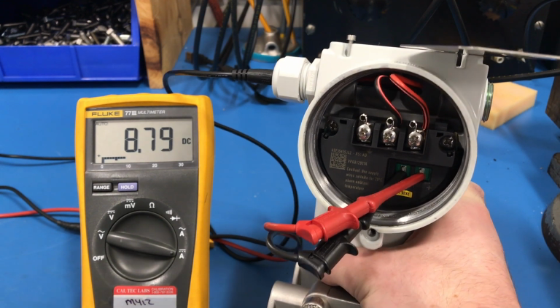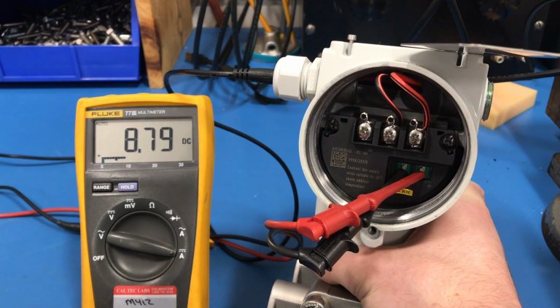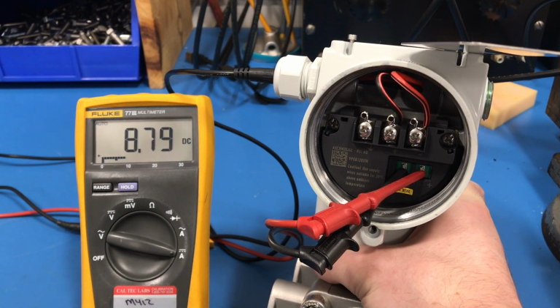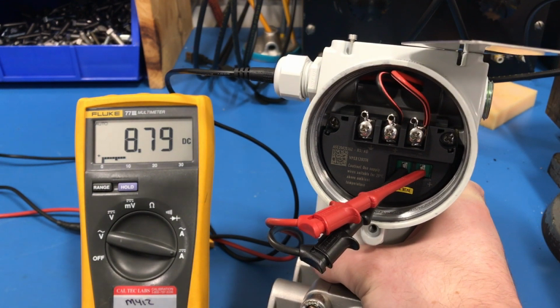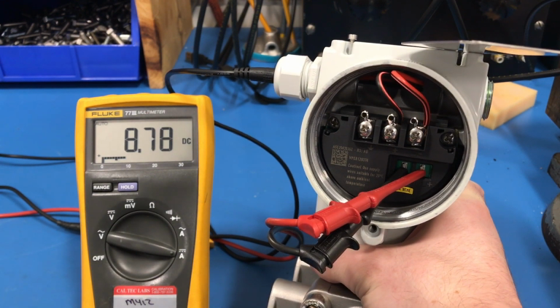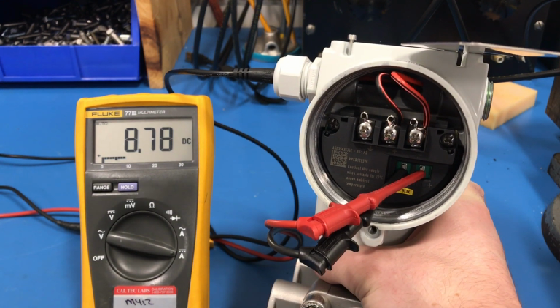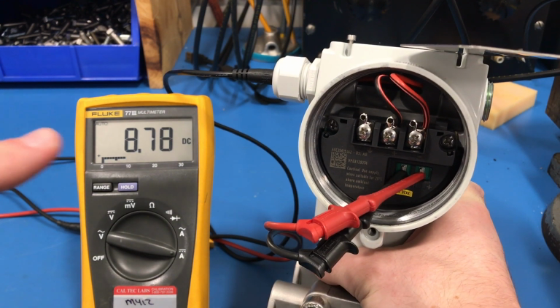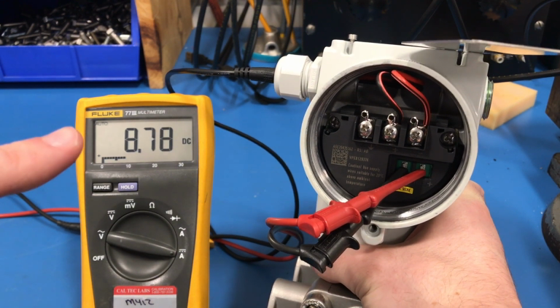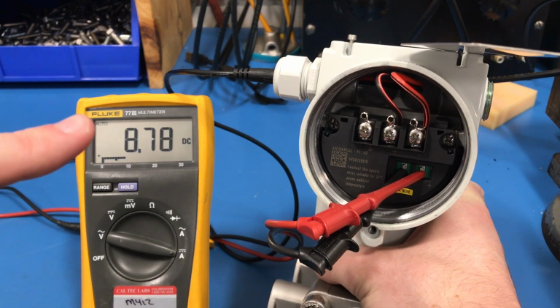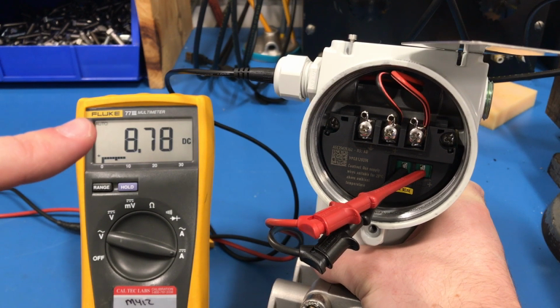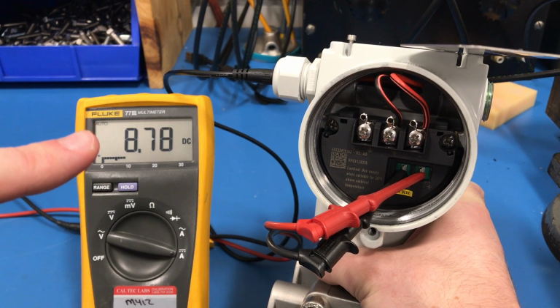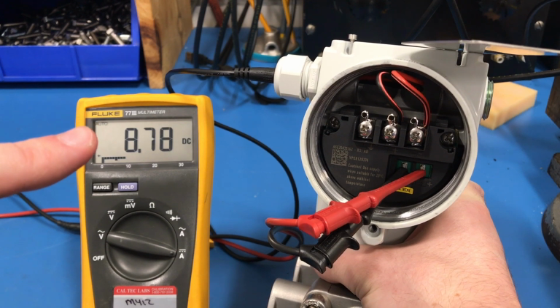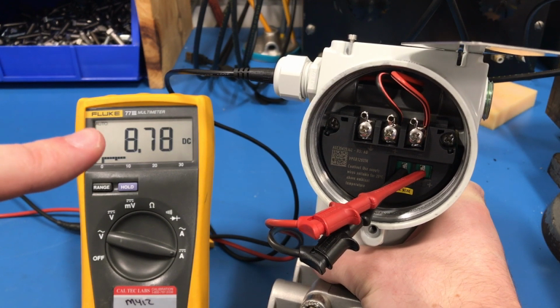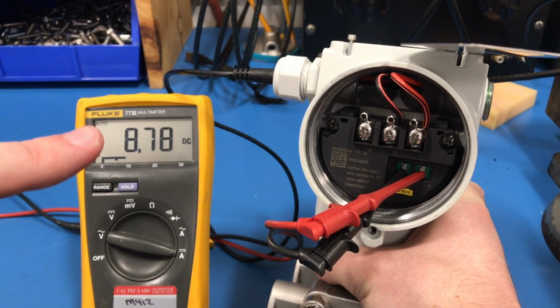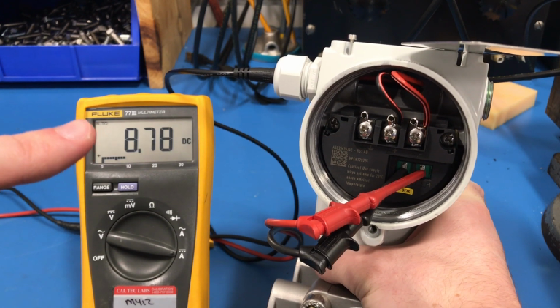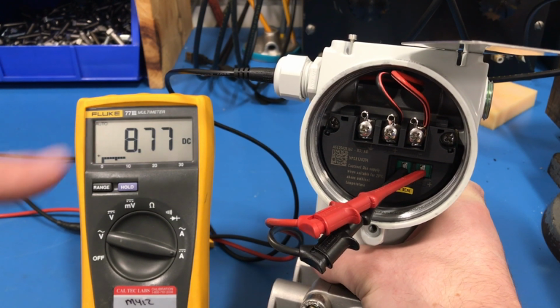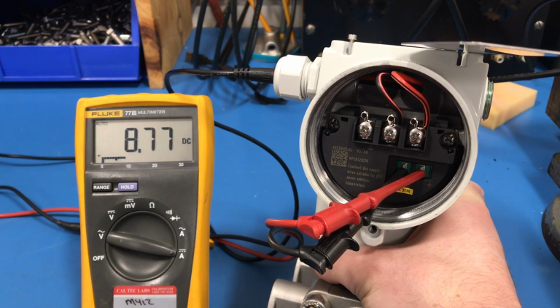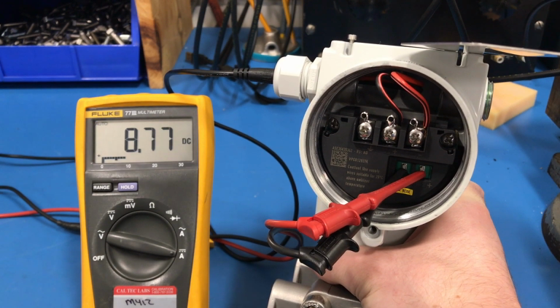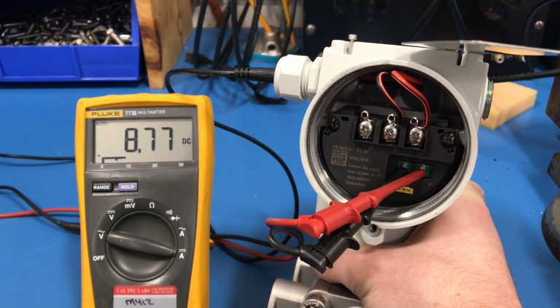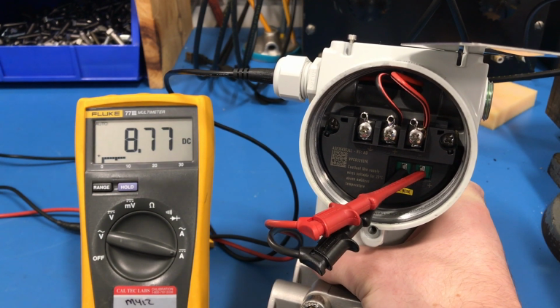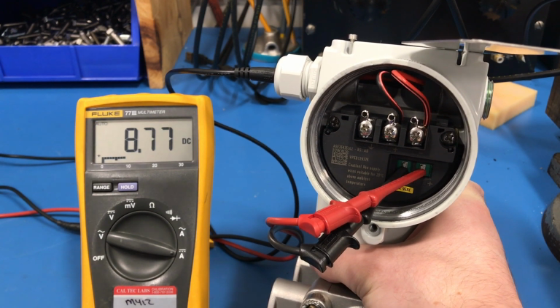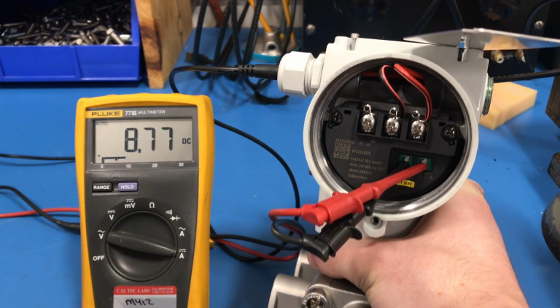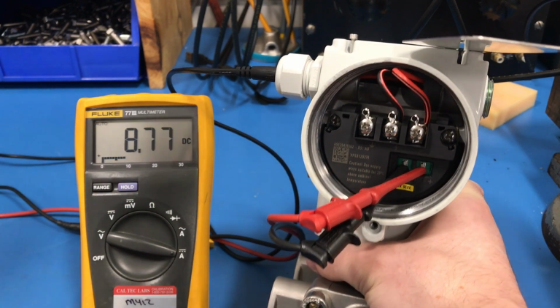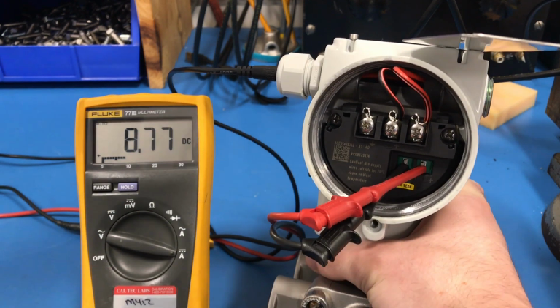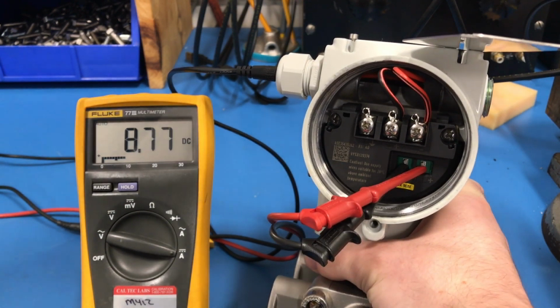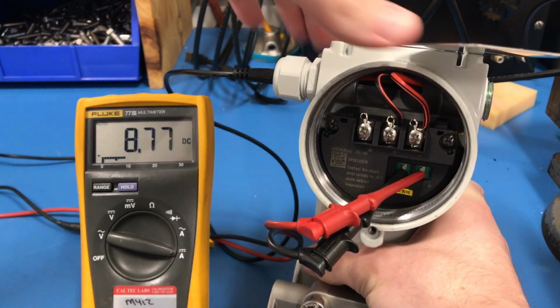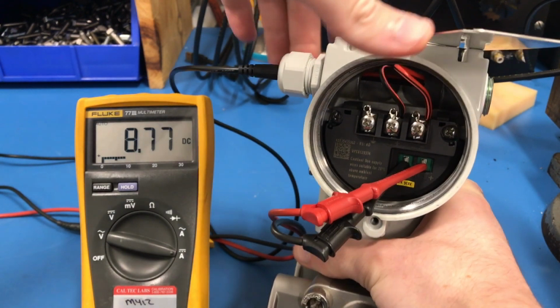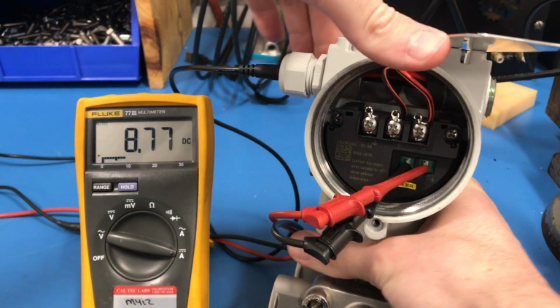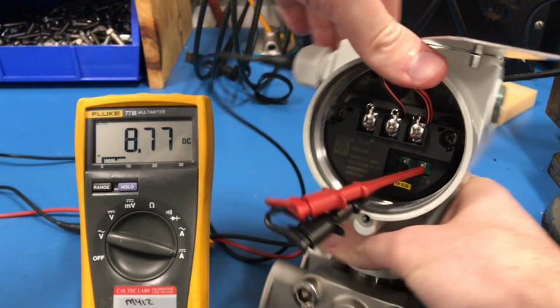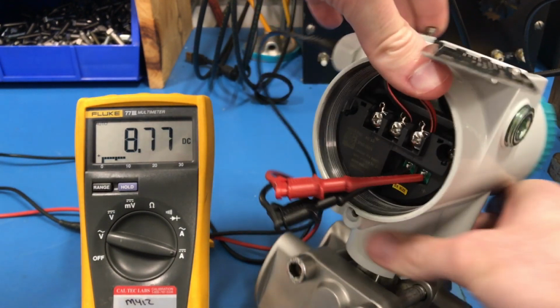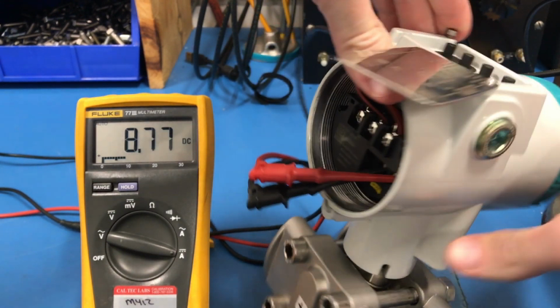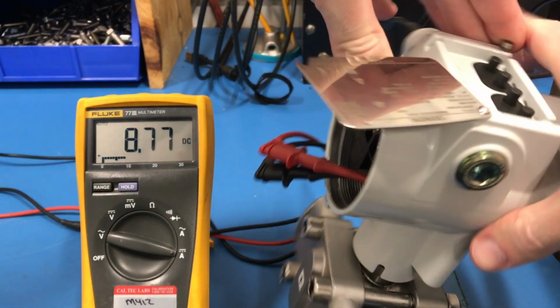You can see we're now seeing the milliamps on our current meter at 8.77 milliamps.